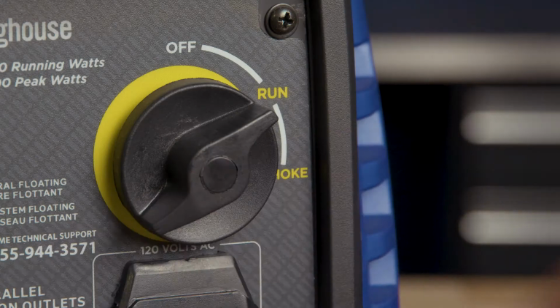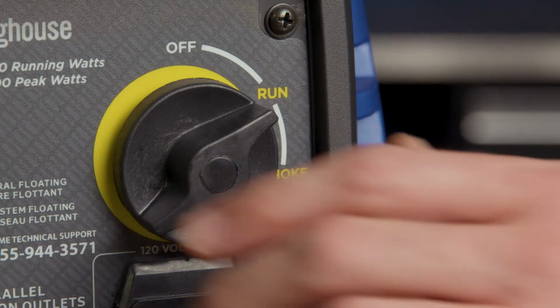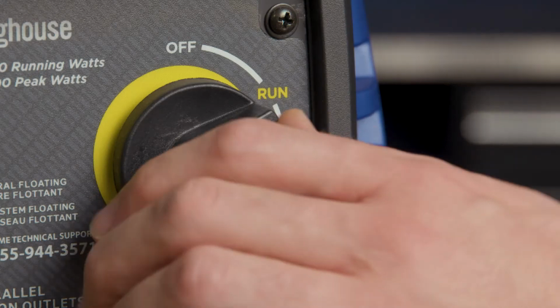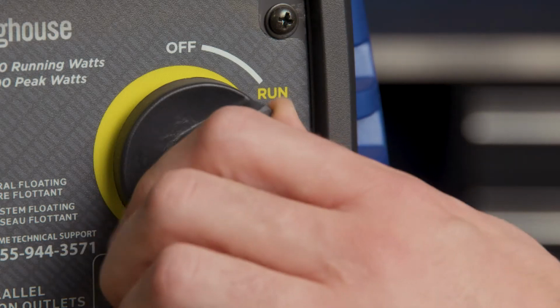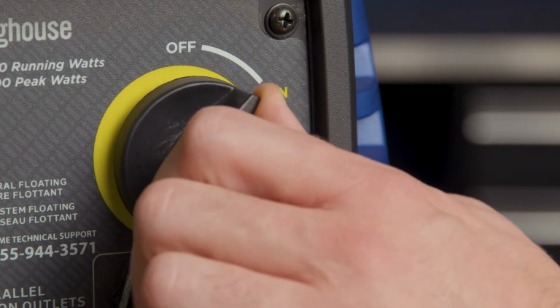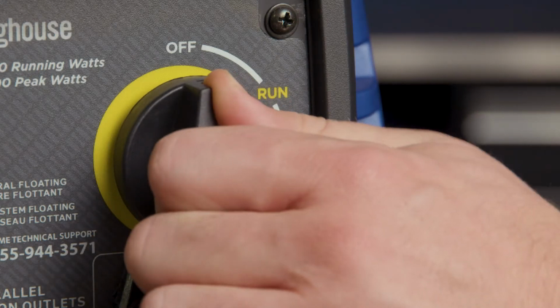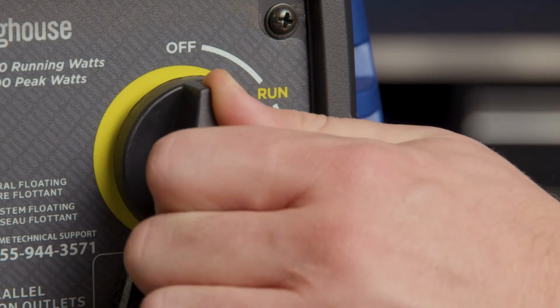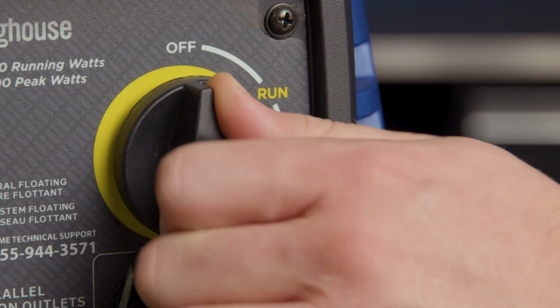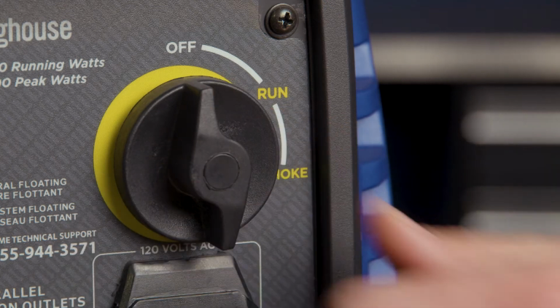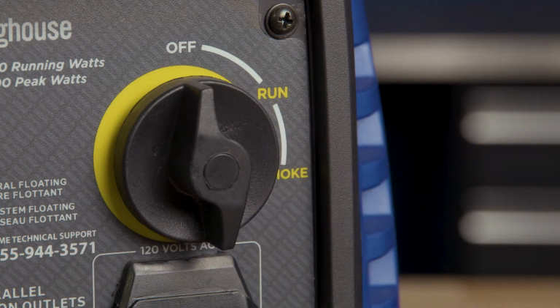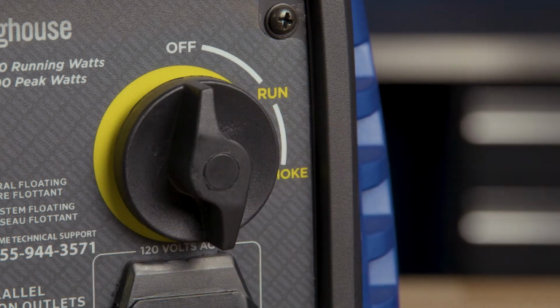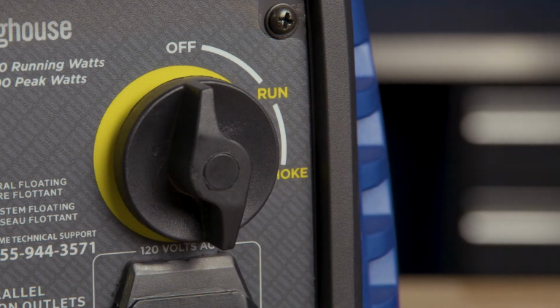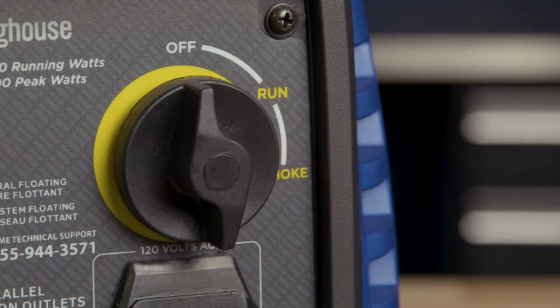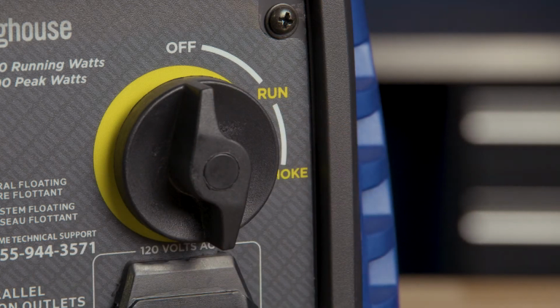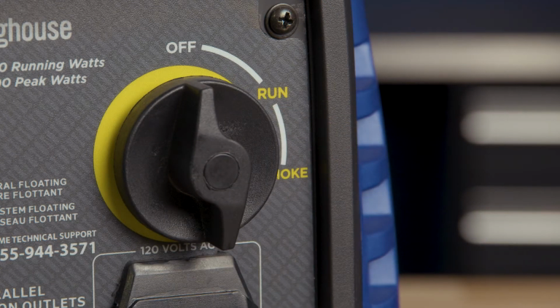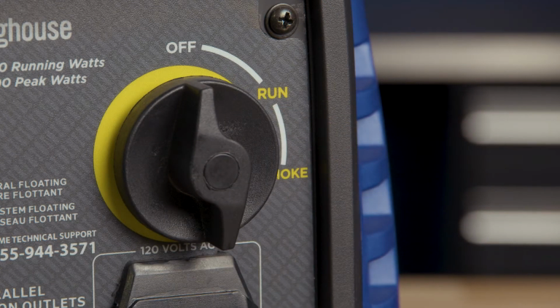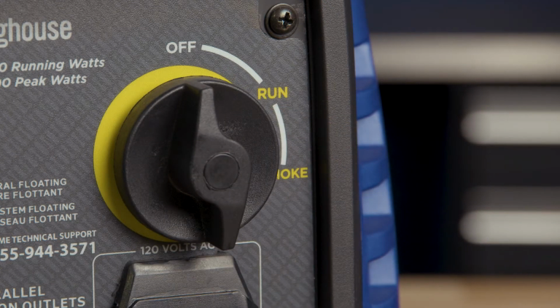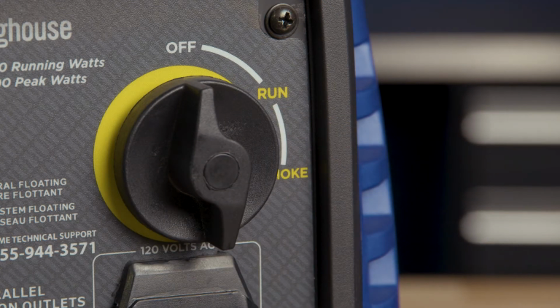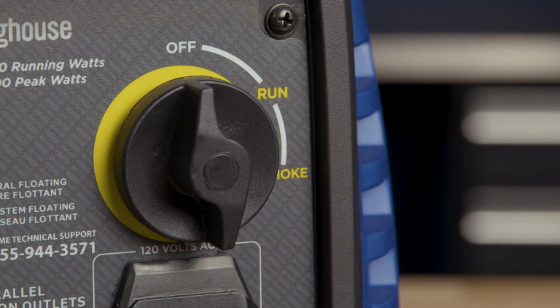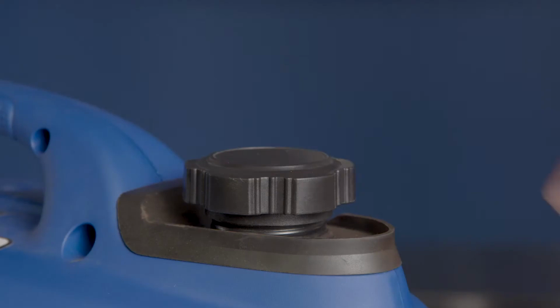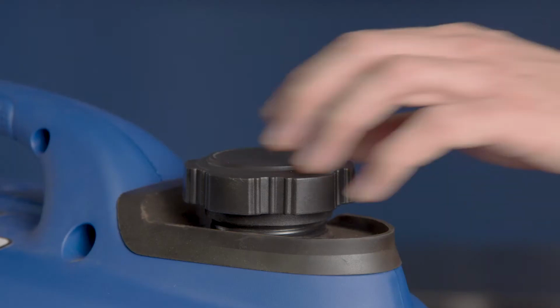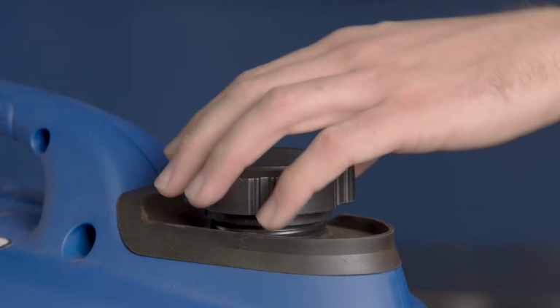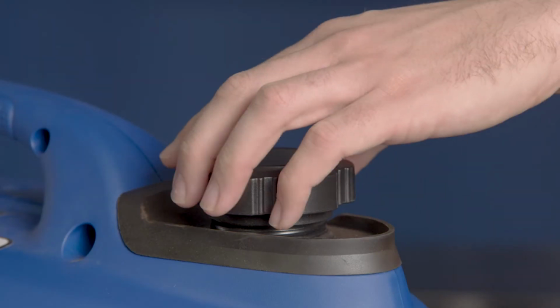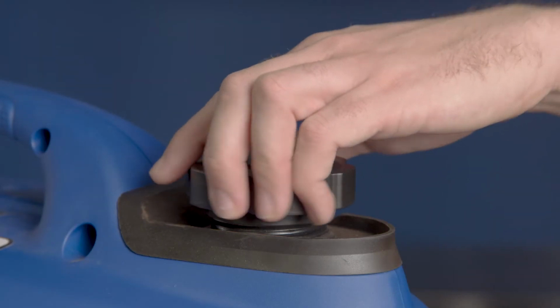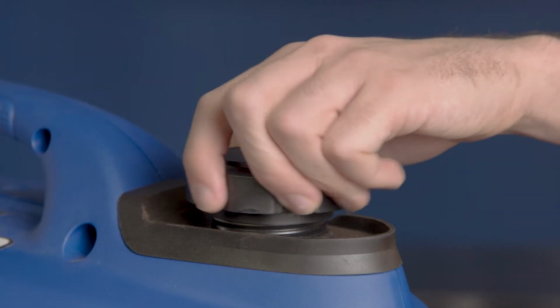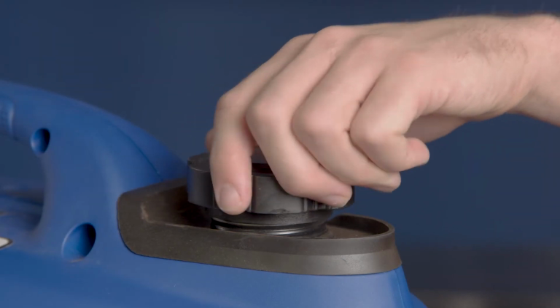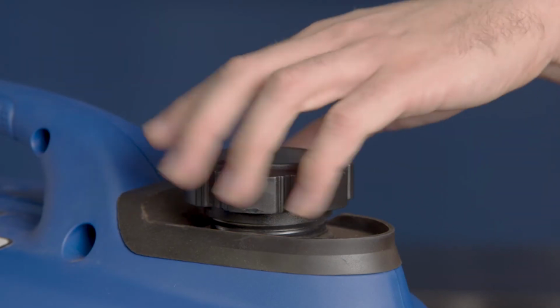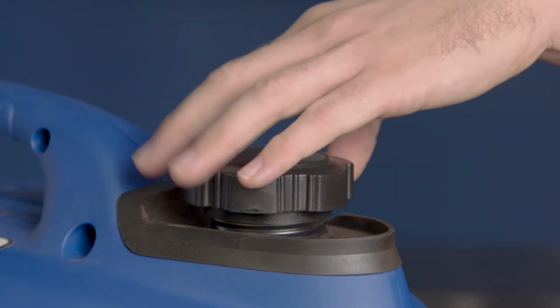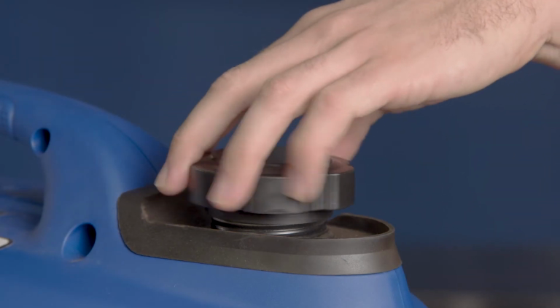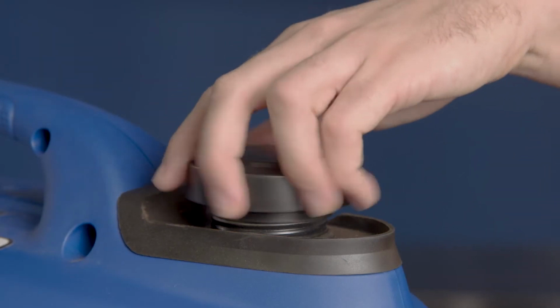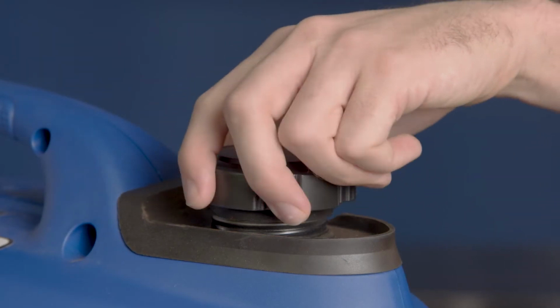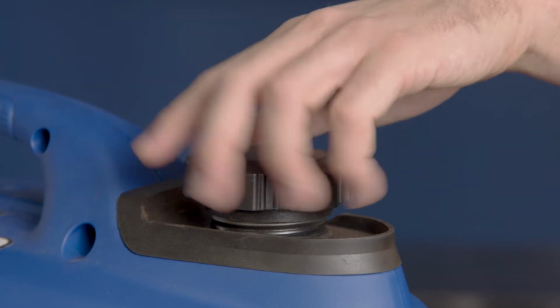First, make sure your generator is in the off position. Next, siphon the gas out of the fuel tank.